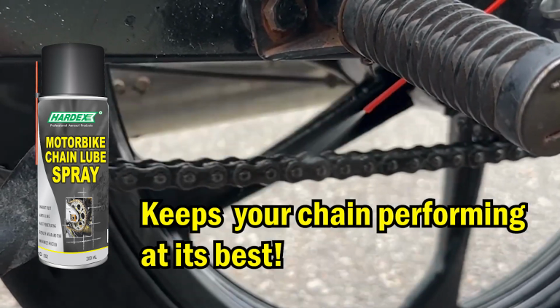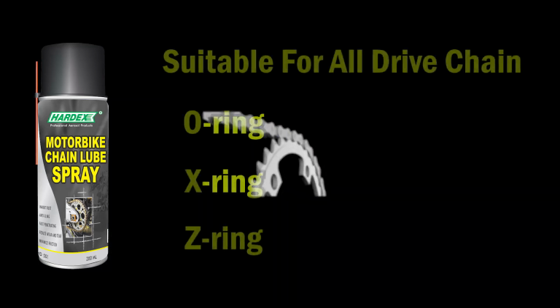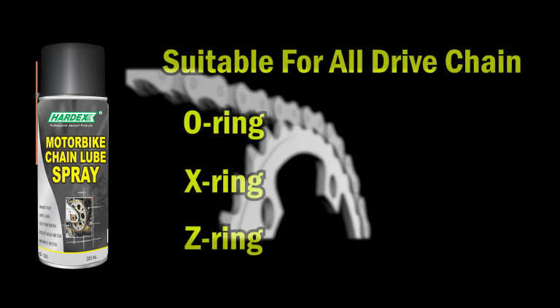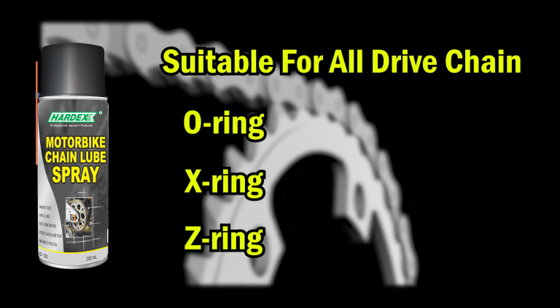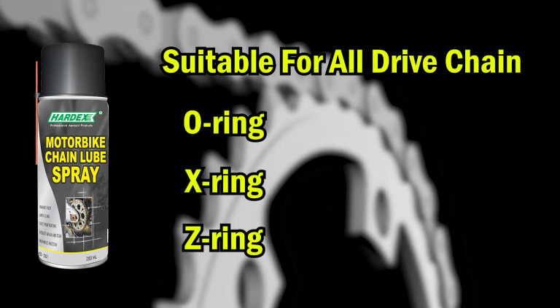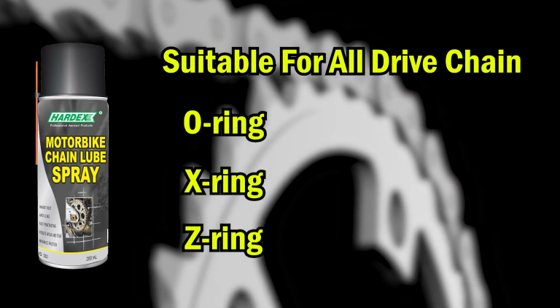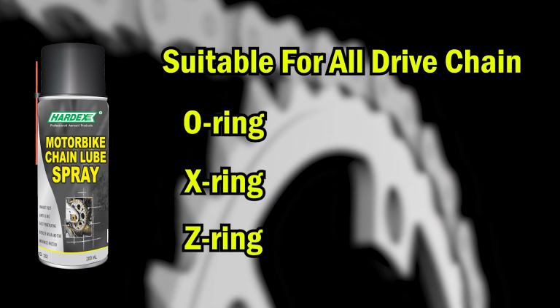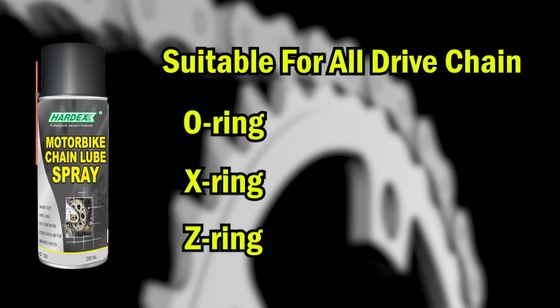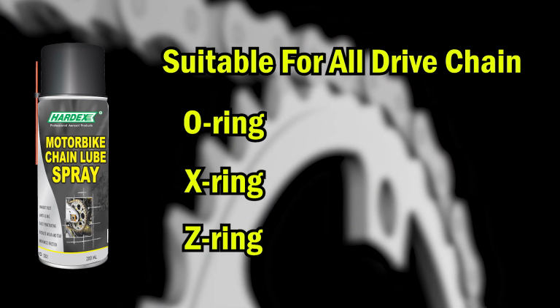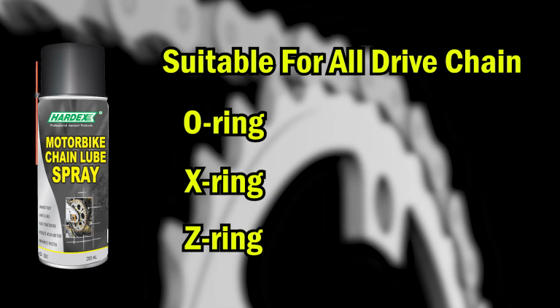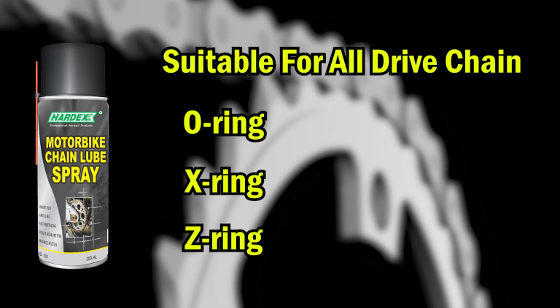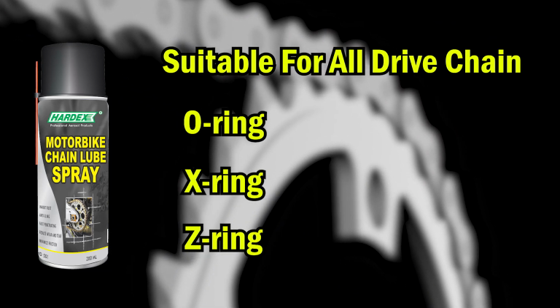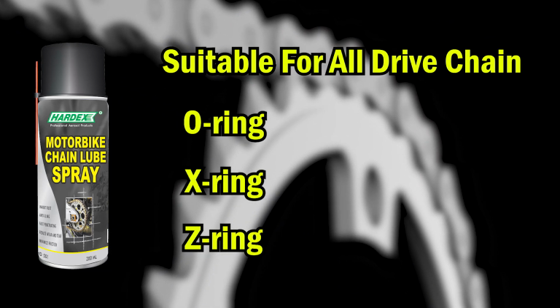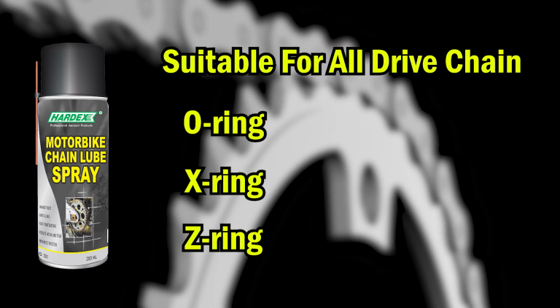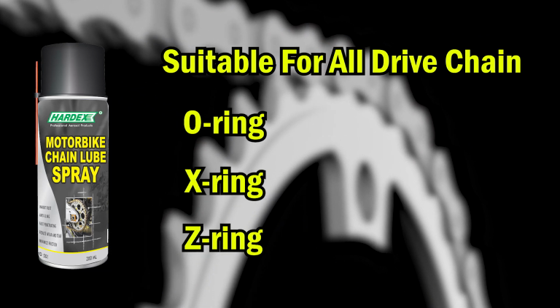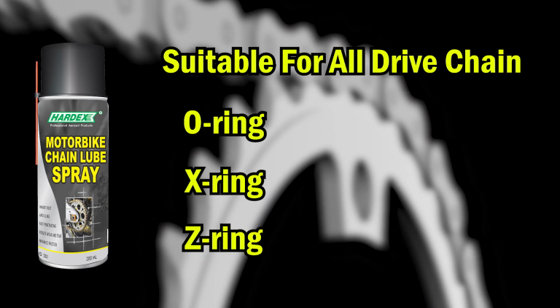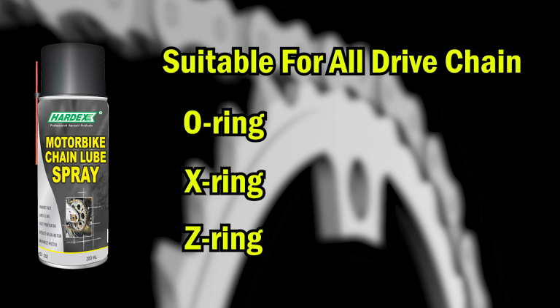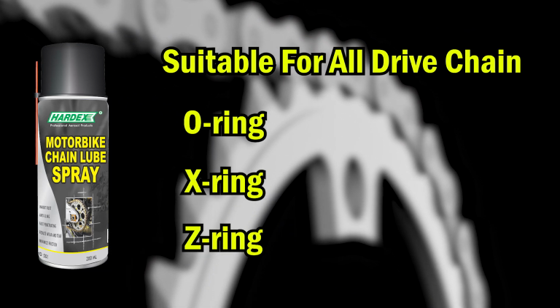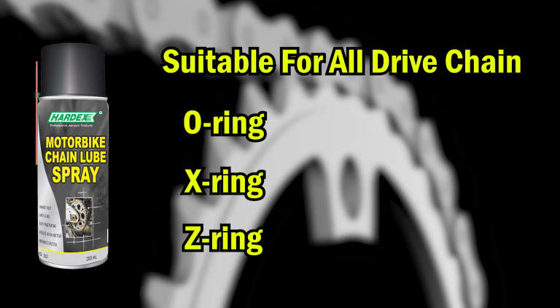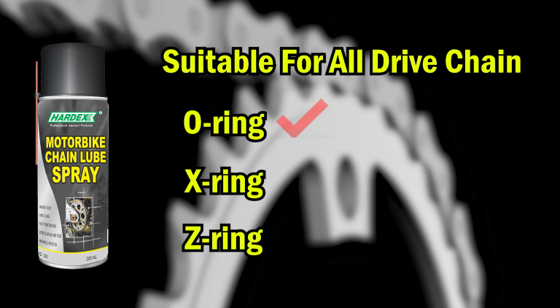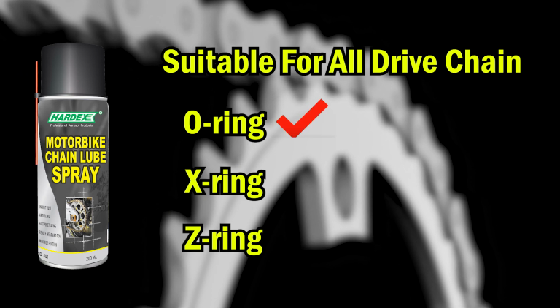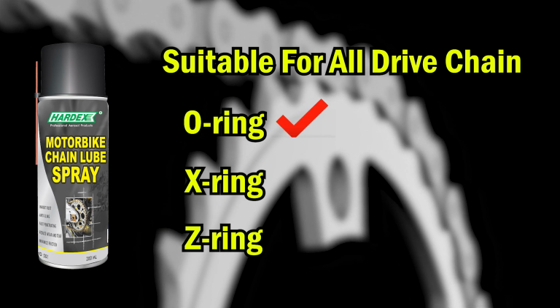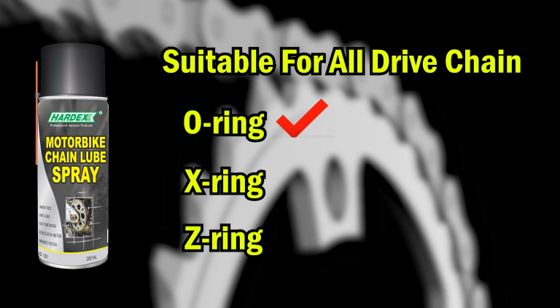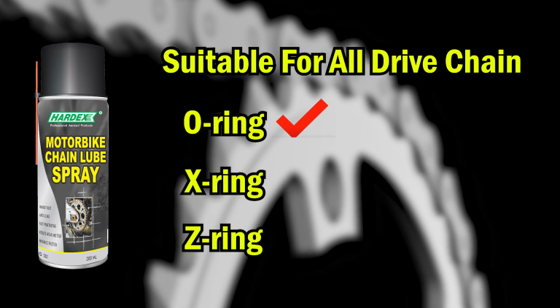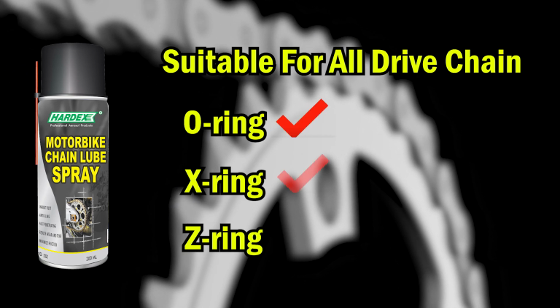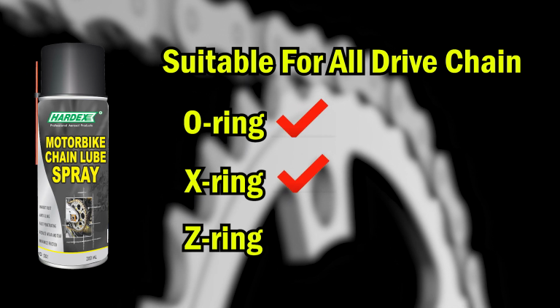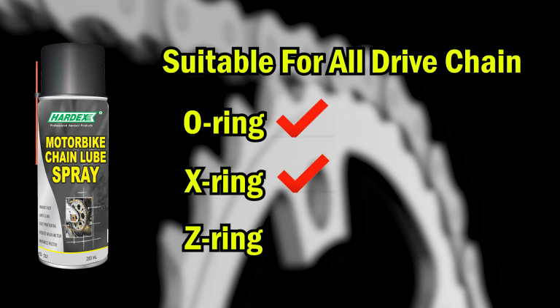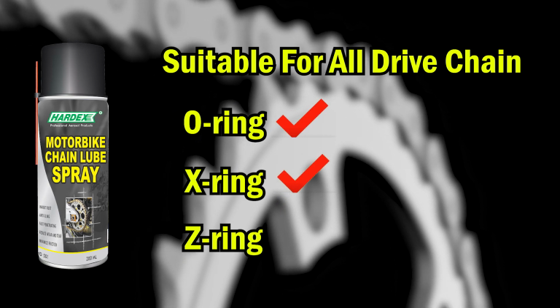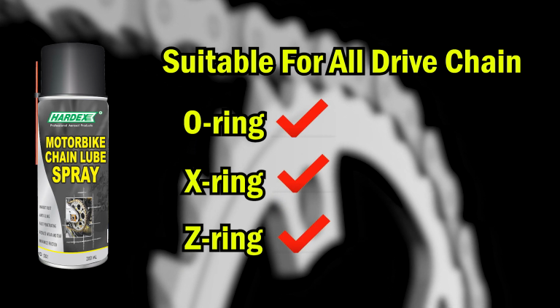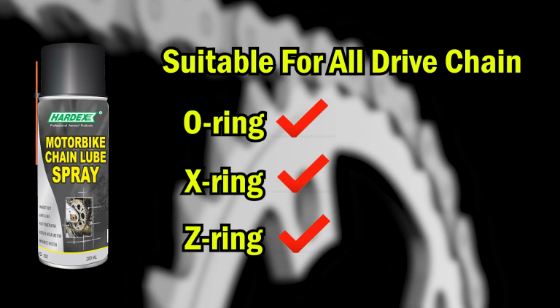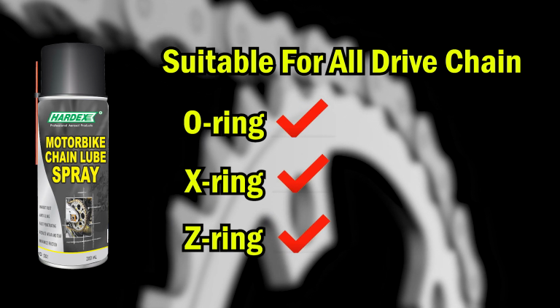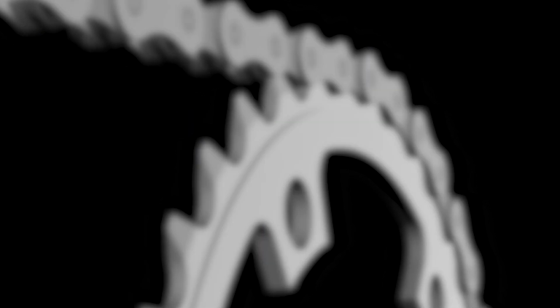It is suitable to use on all types of drive chains, especially for O-Ring, X-Ring, and Z-Ring.